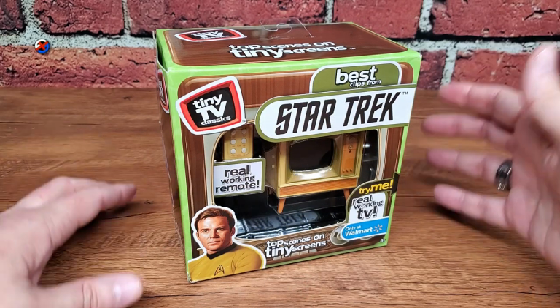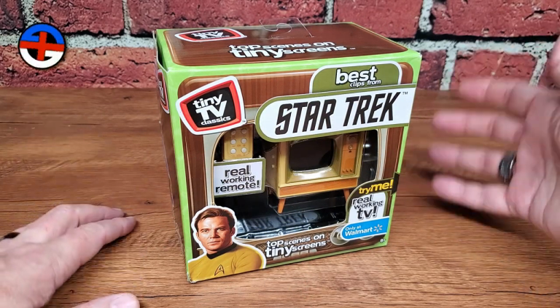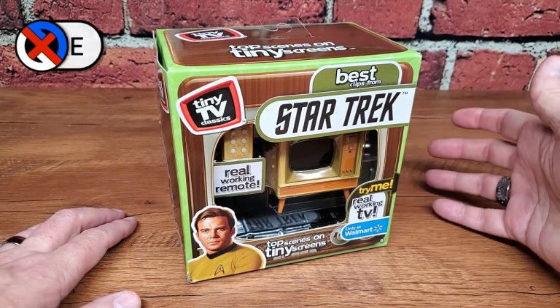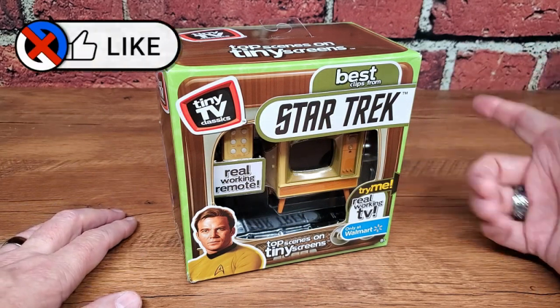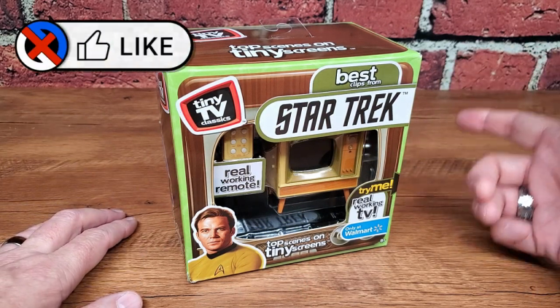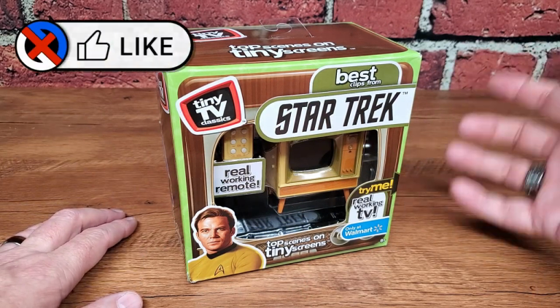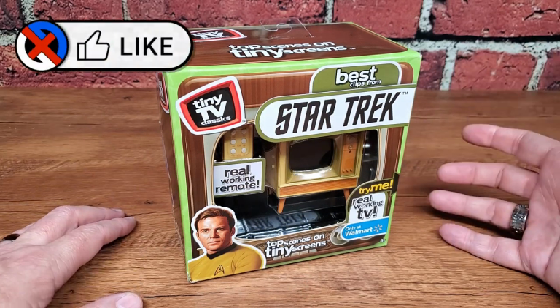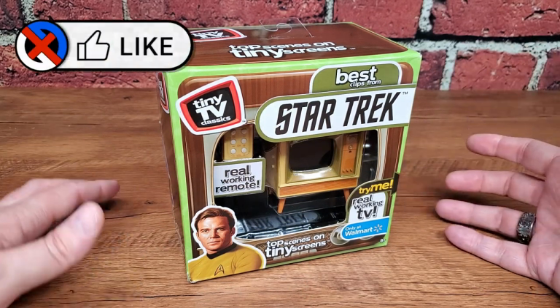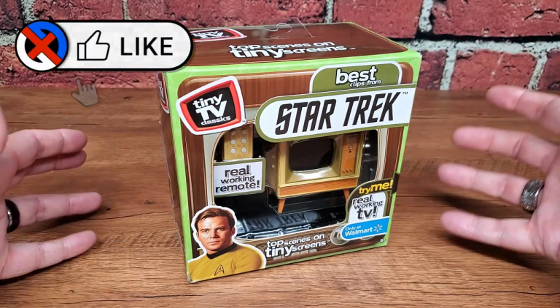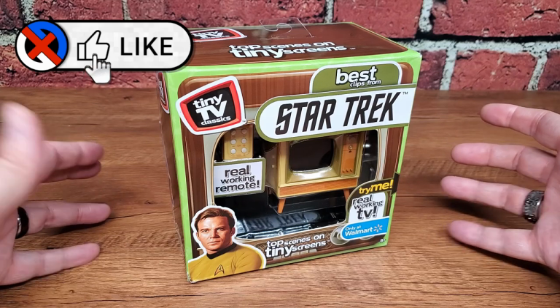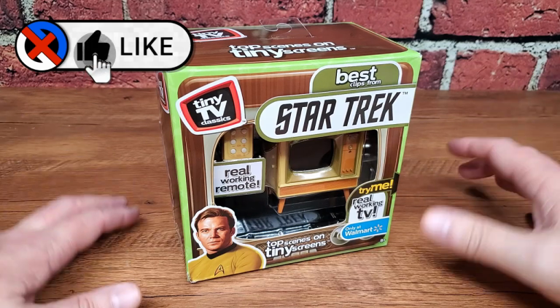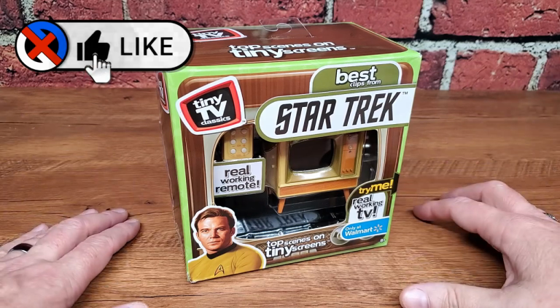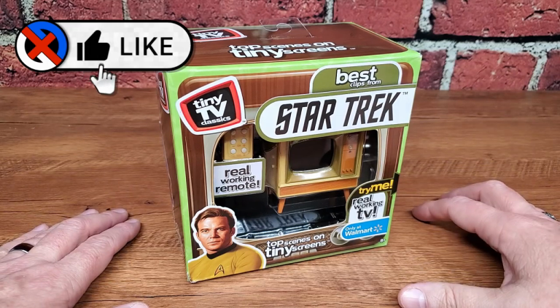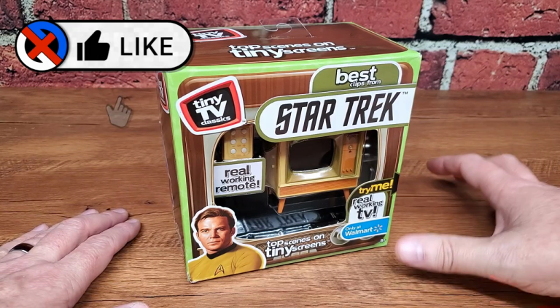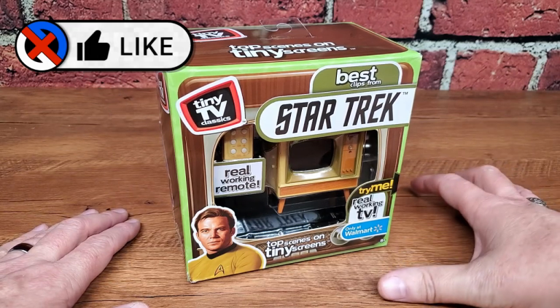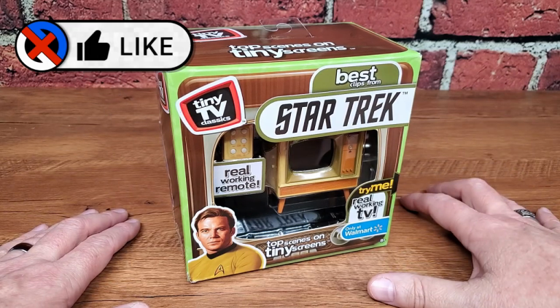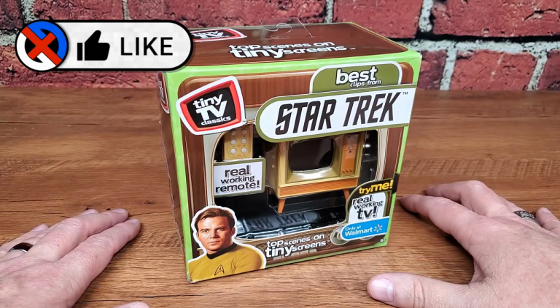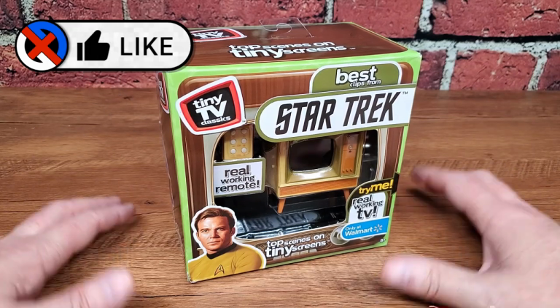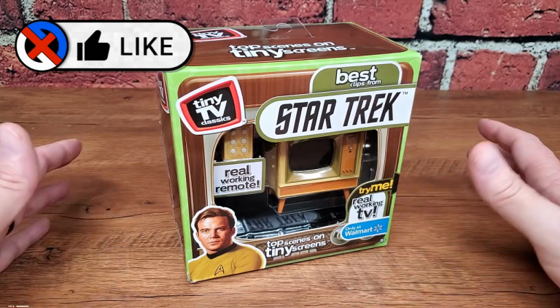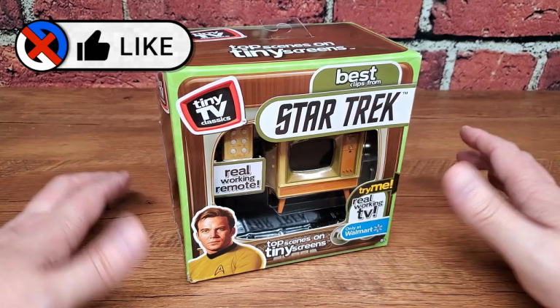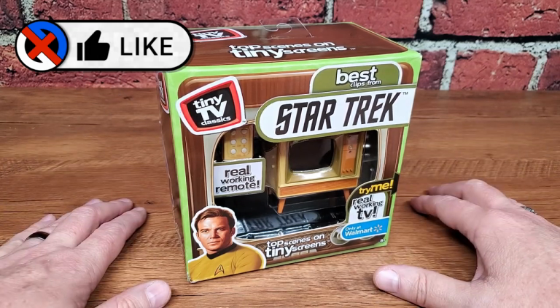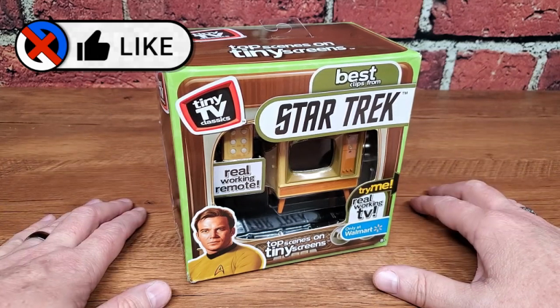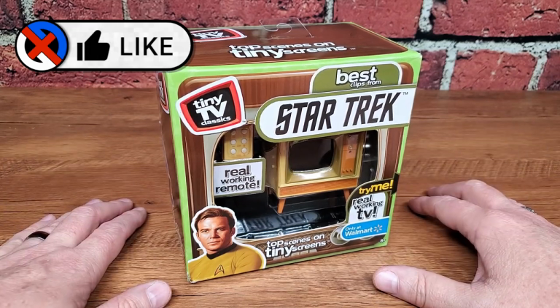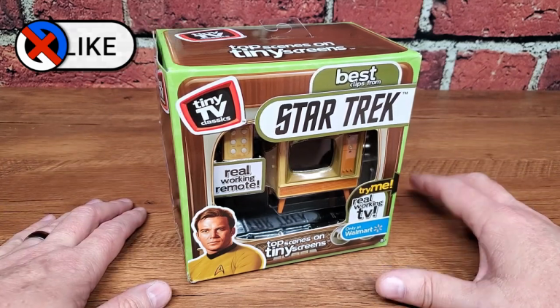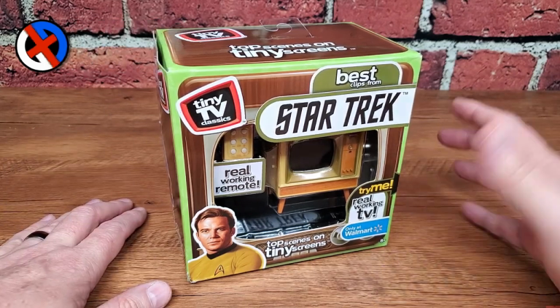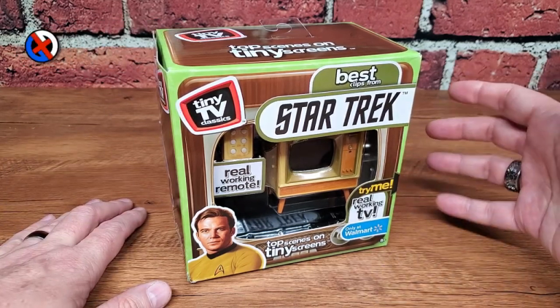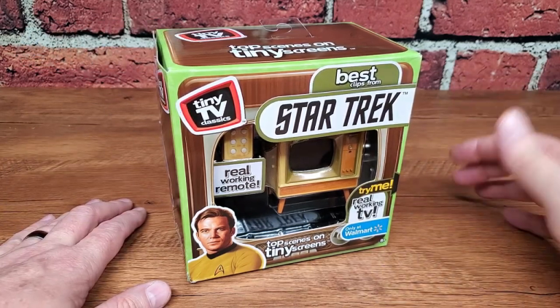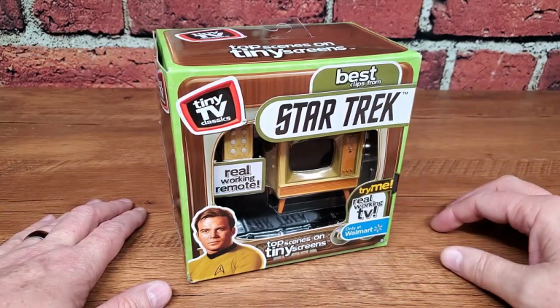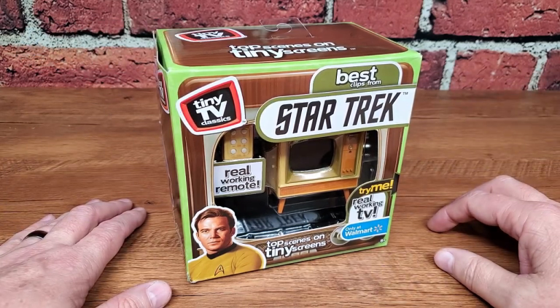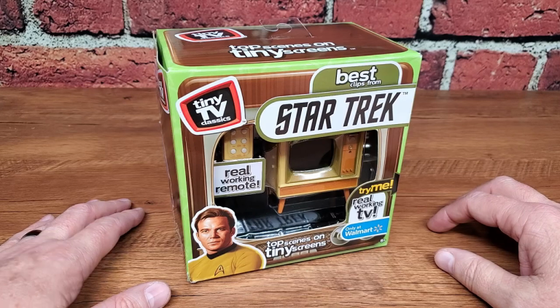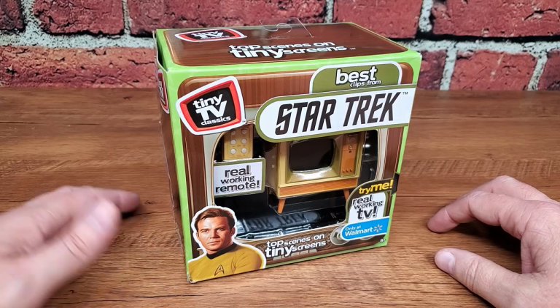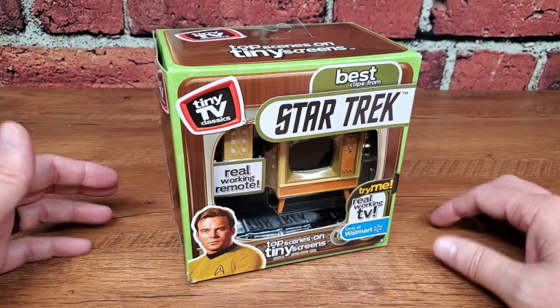That was way more fun, efficient, and cost-effective than waiting for it to show up on my Walmart shelf. Welcome back to Gen X Grown Up.